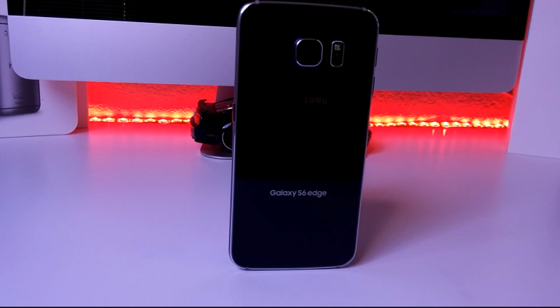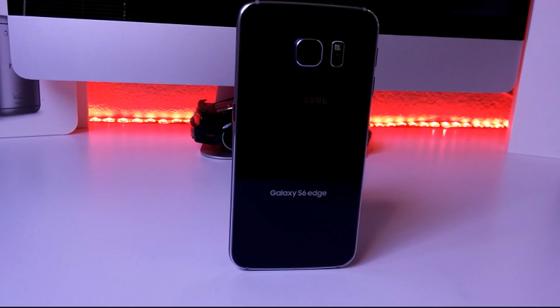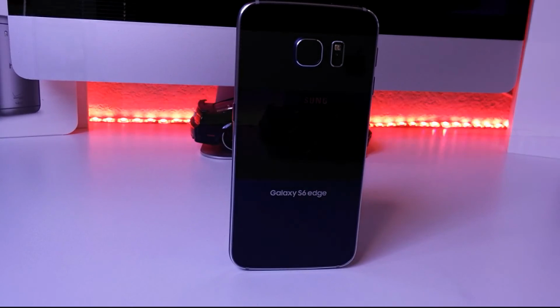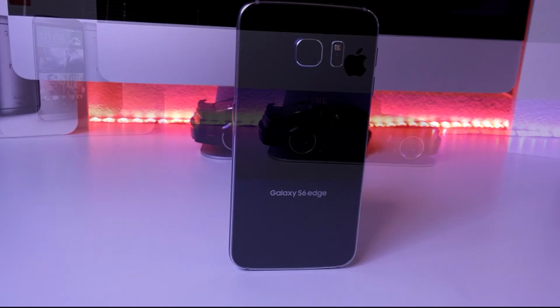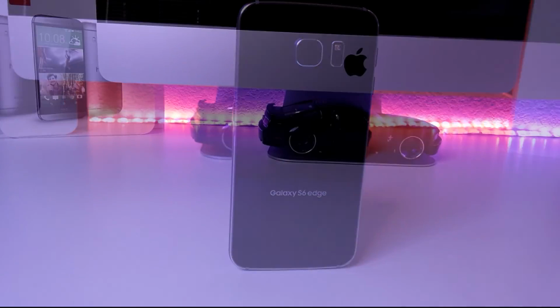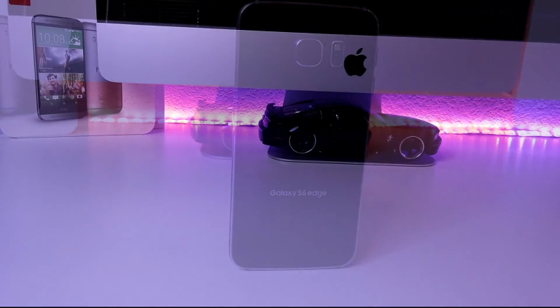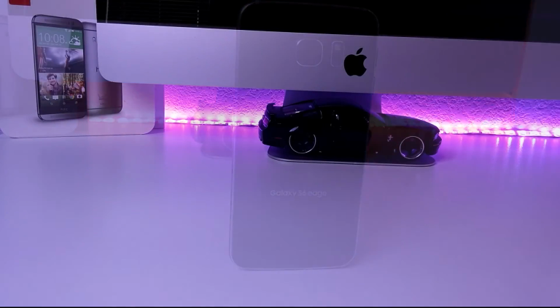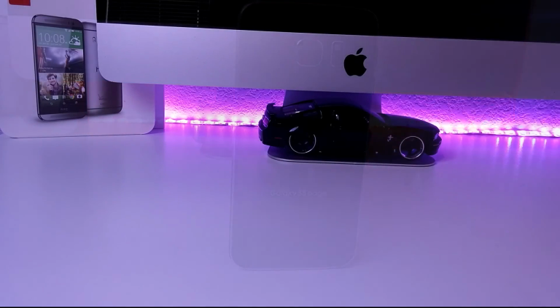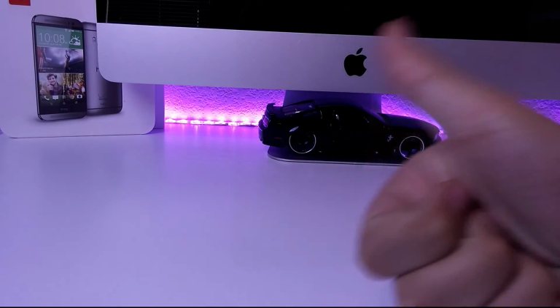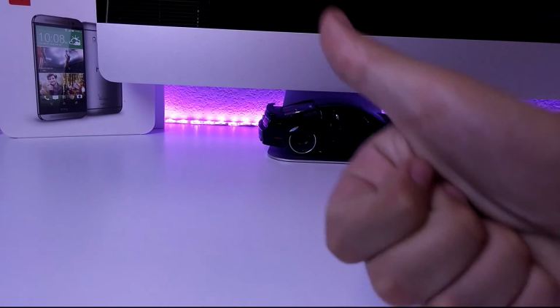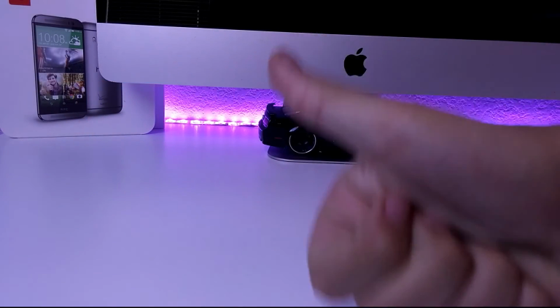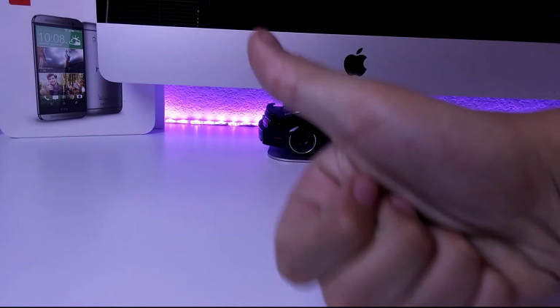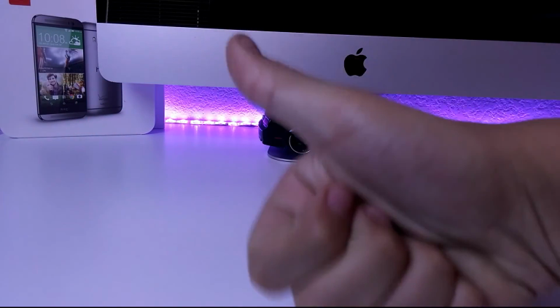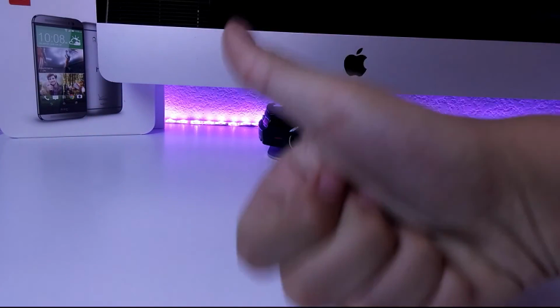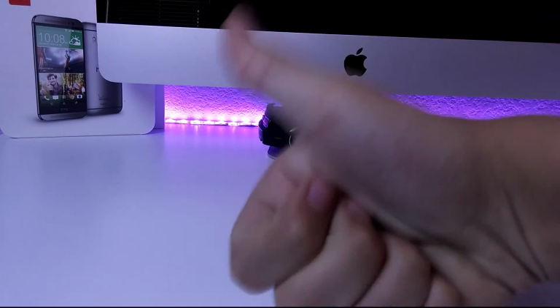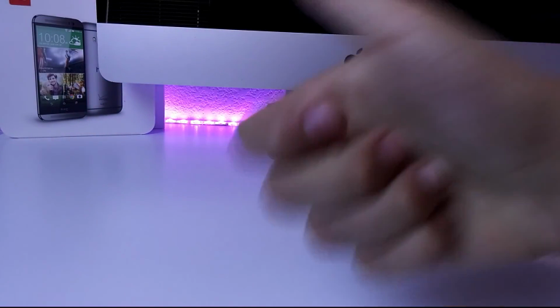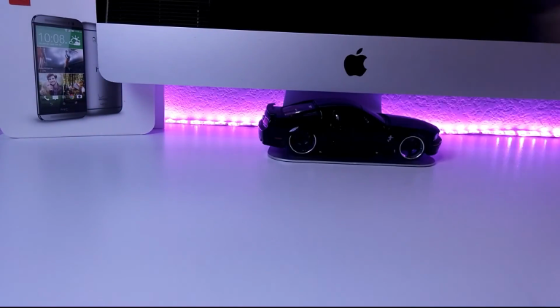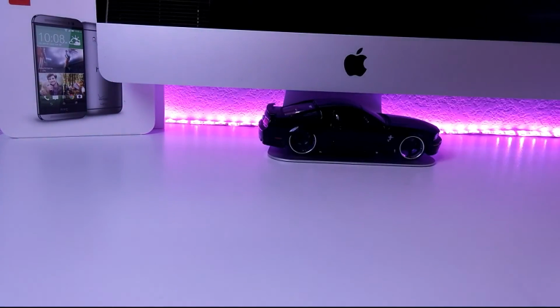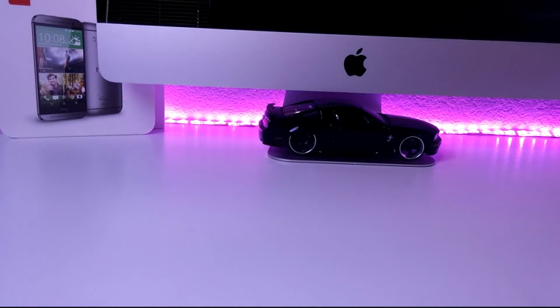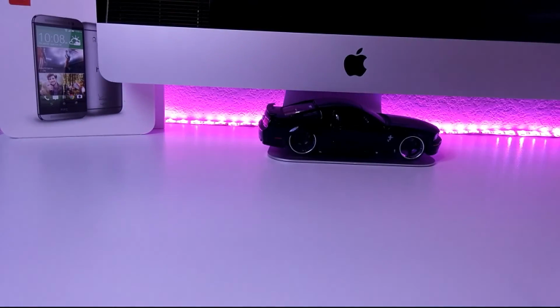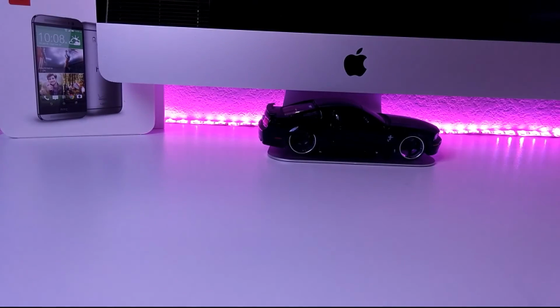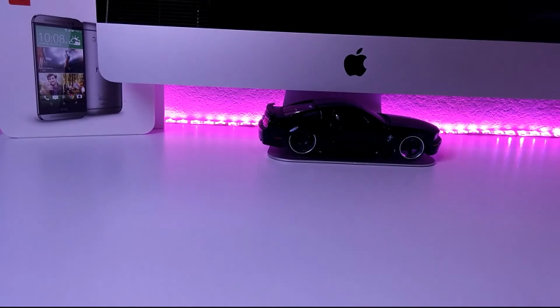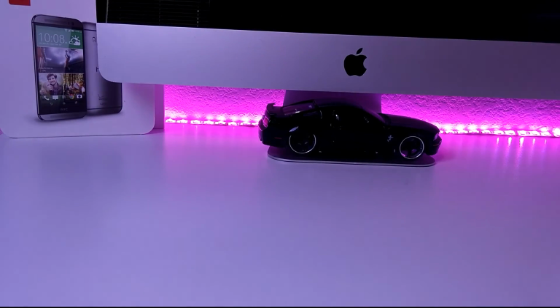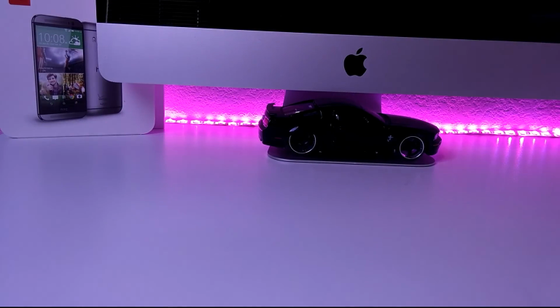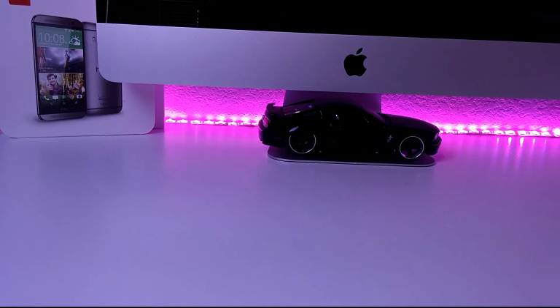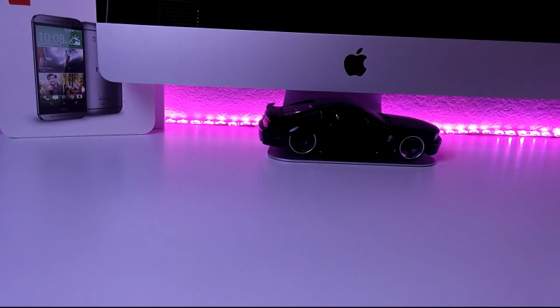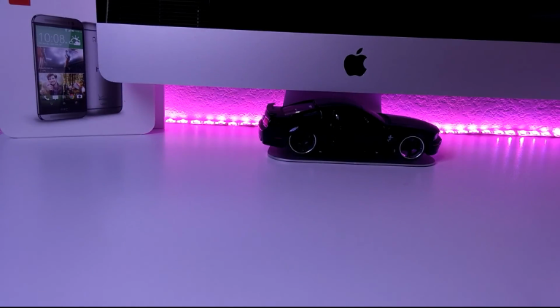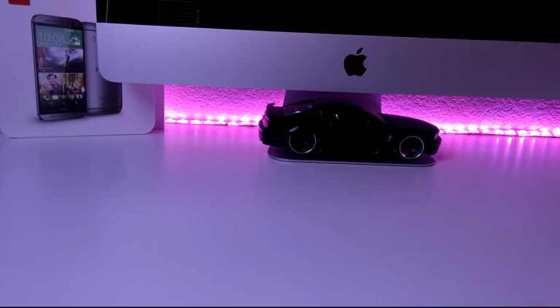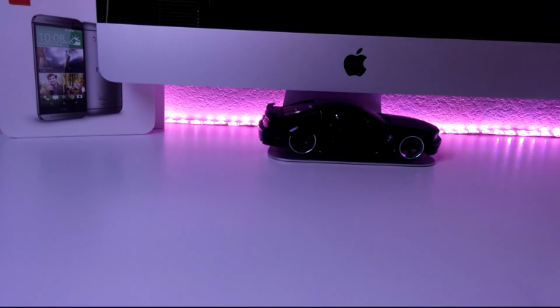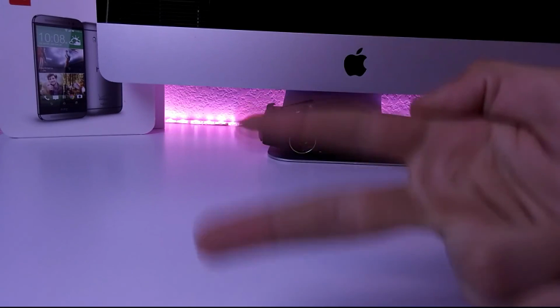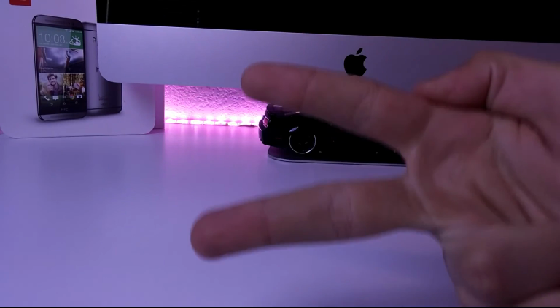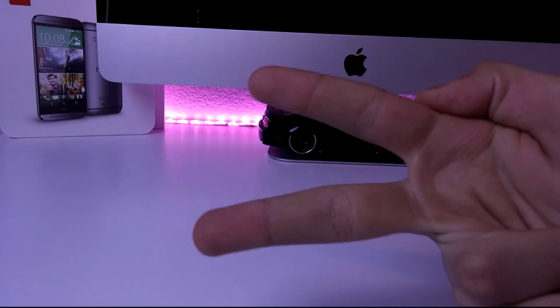So this is gonna conclude my Samsung Galaxy S6 Edge unboxing and quick review video. If you did enjoy the video, please give it a thumbs up and hit the subscribe button down below, and I will catch you in the next one — peace out.